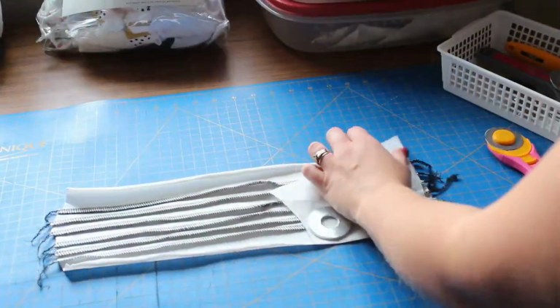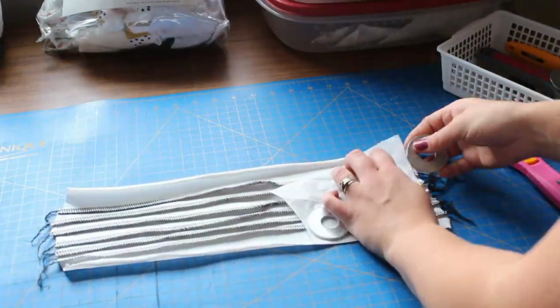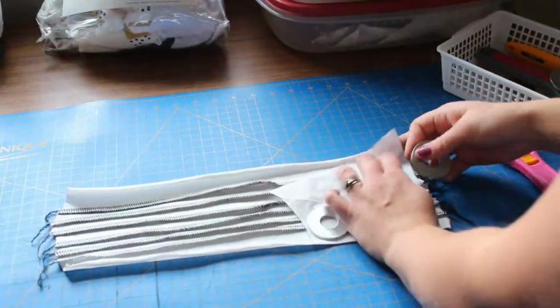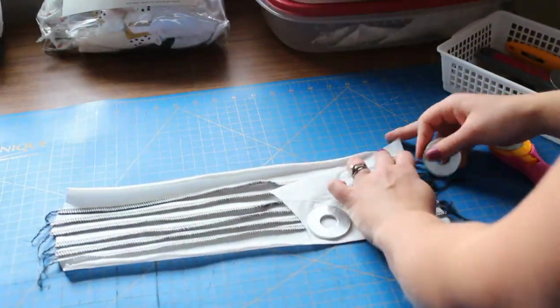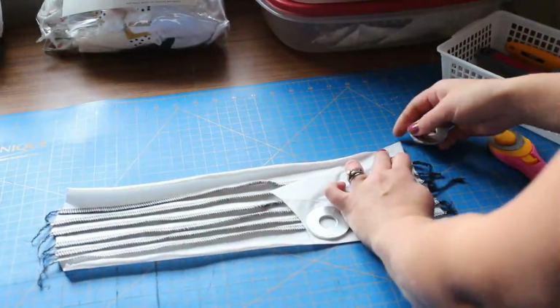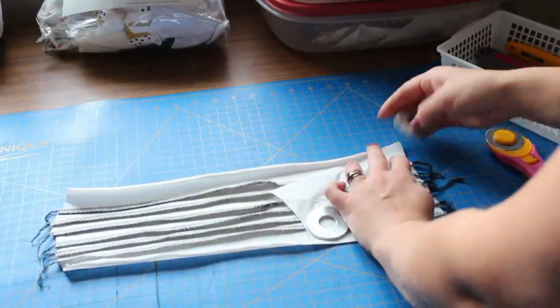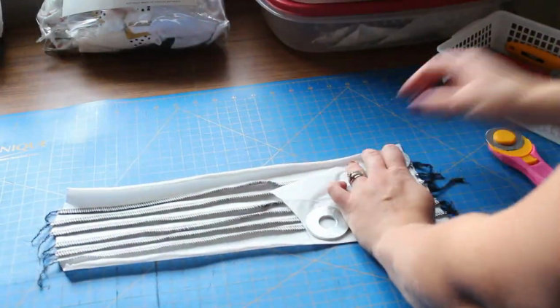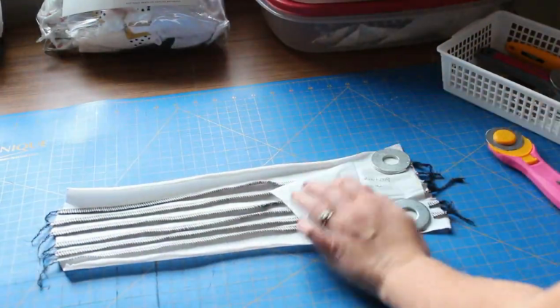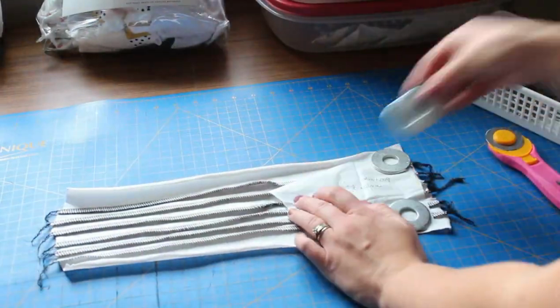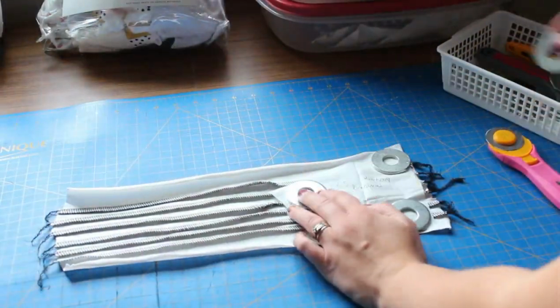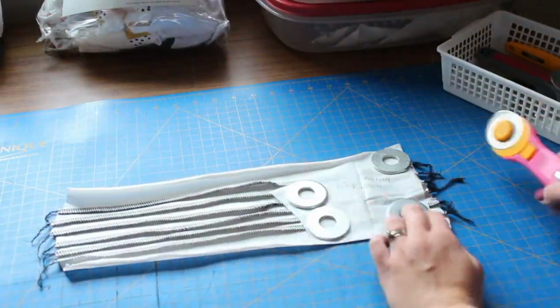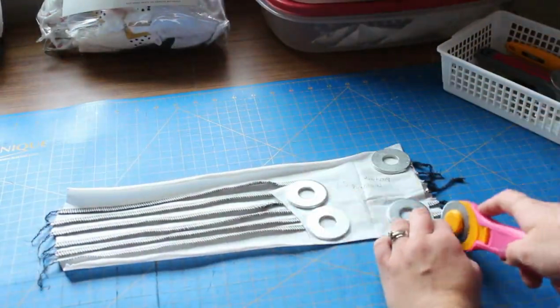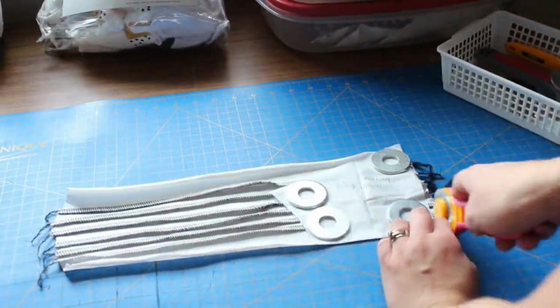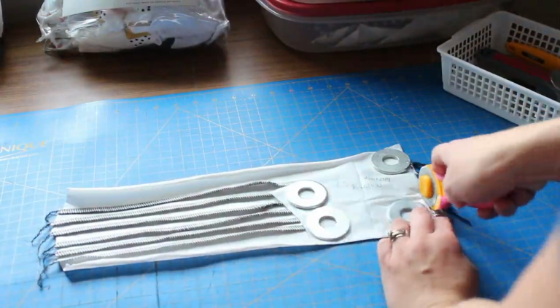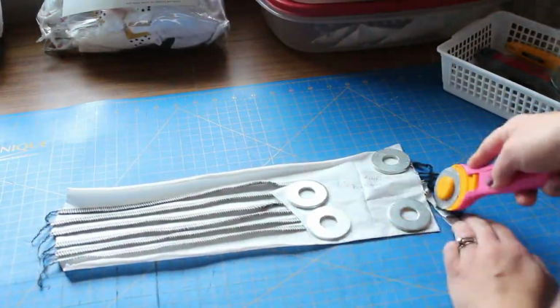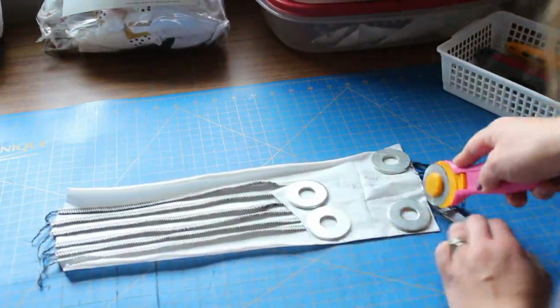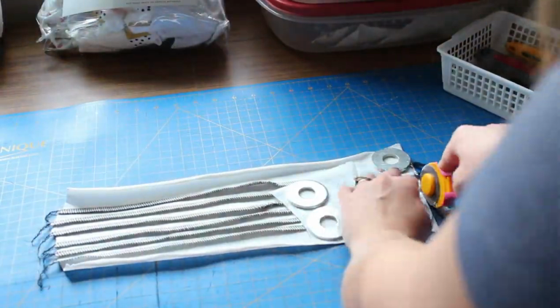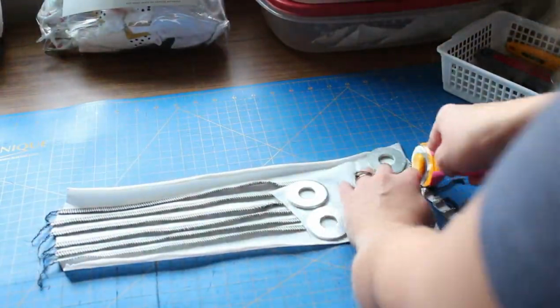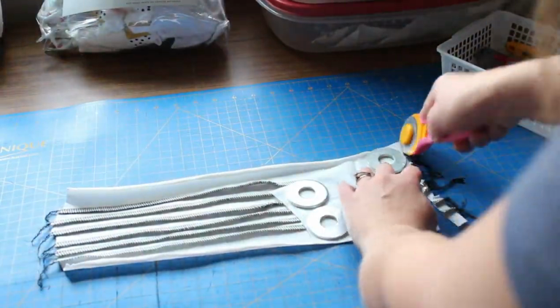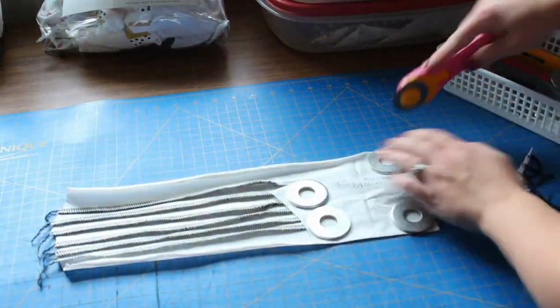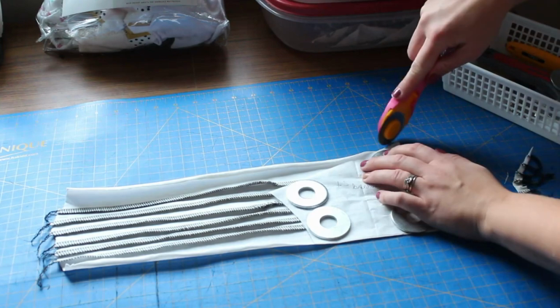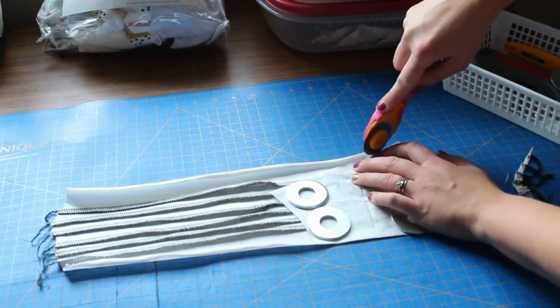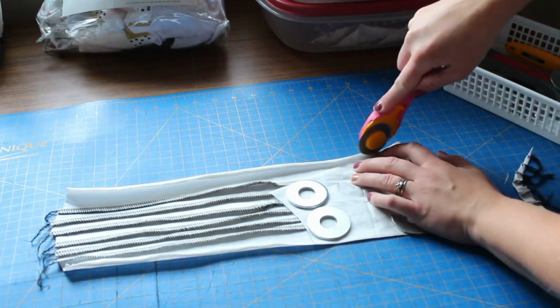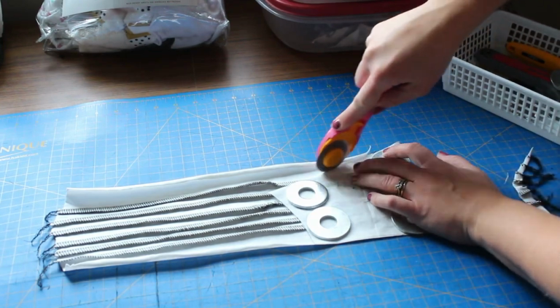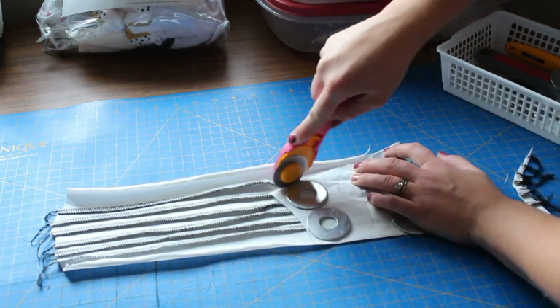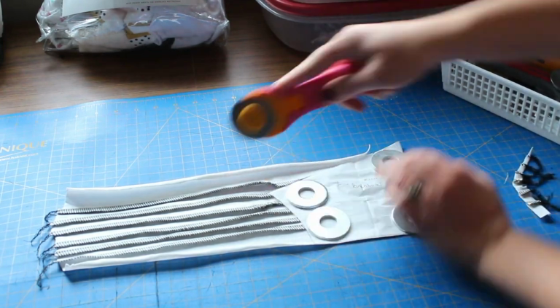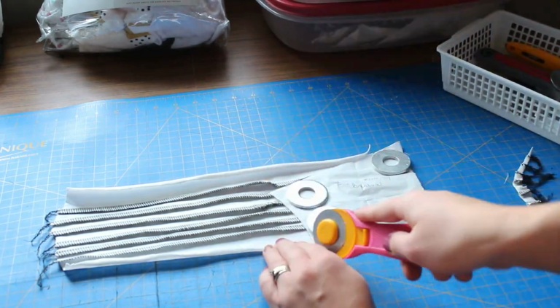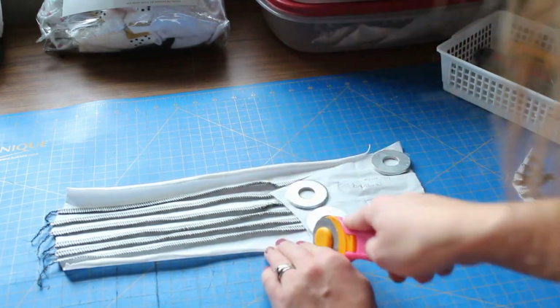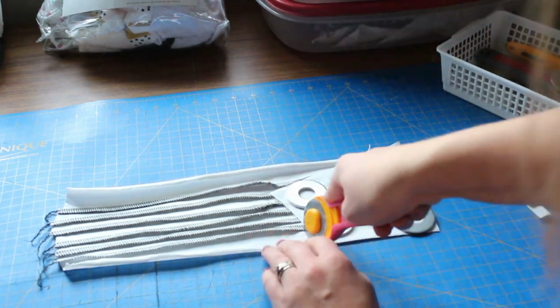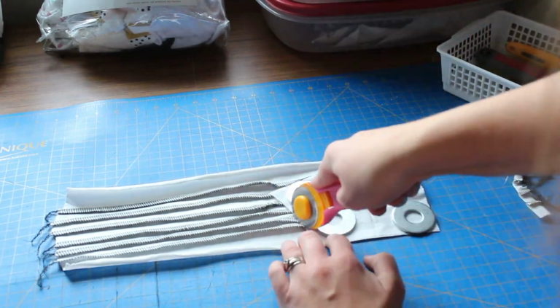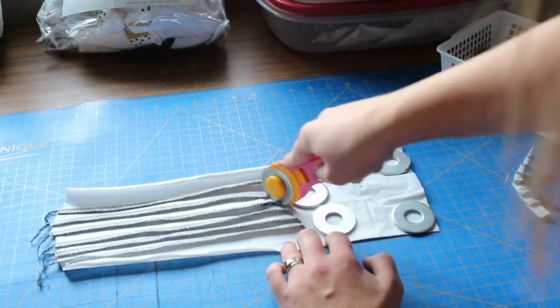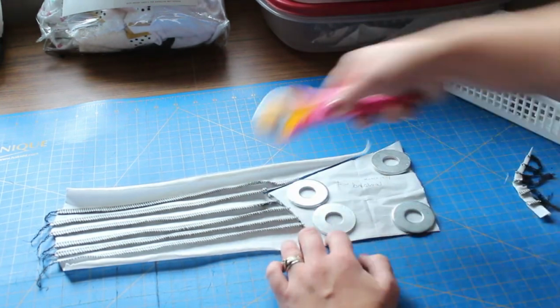And then just like you would with quilting, you take your pattern pieces and cut them out of that pin tuck panel.